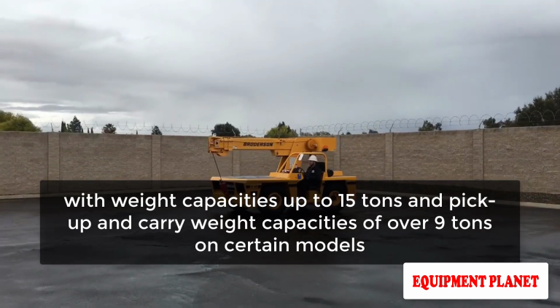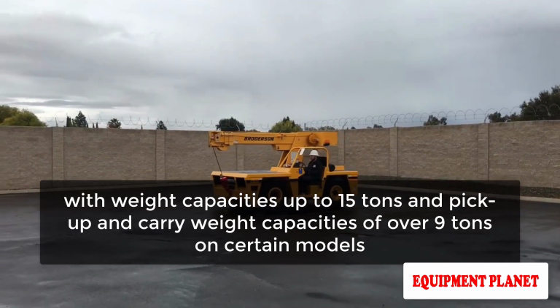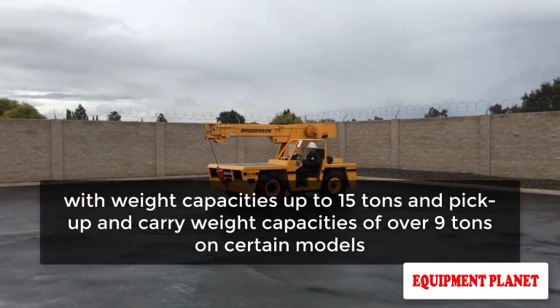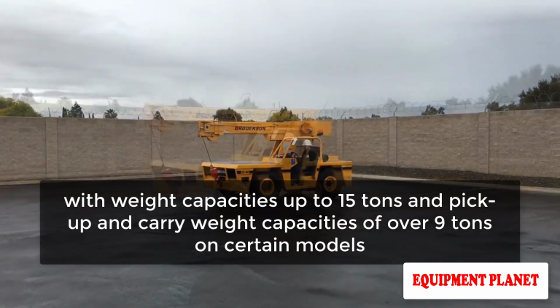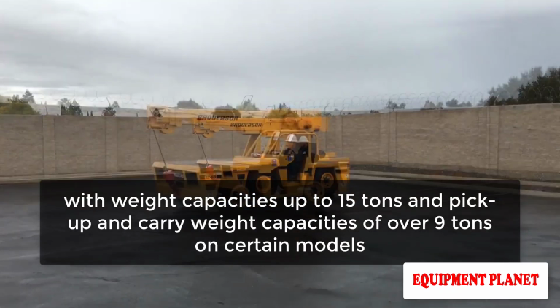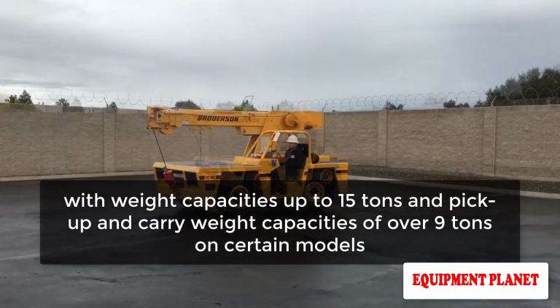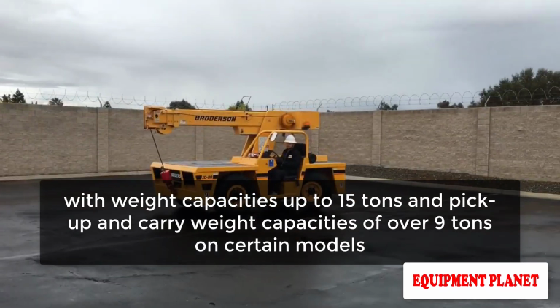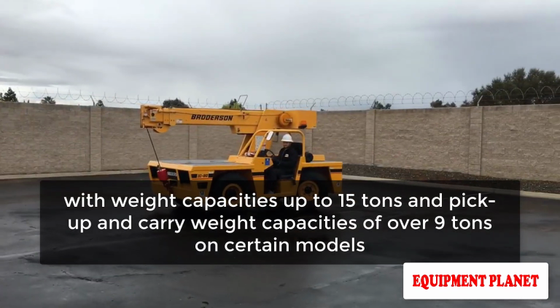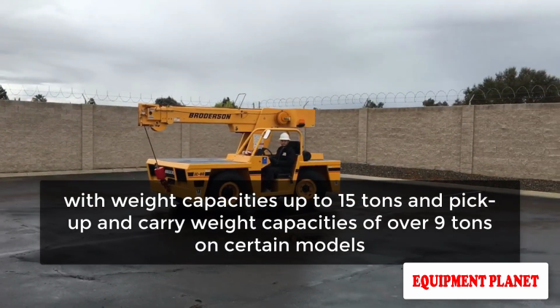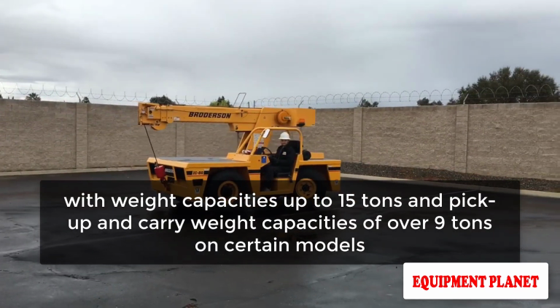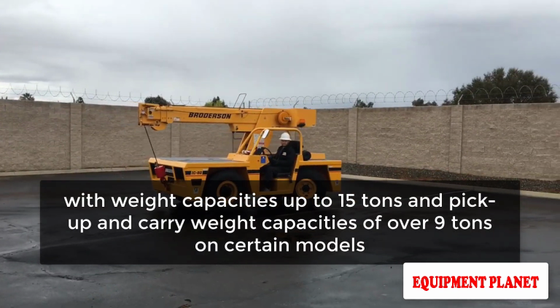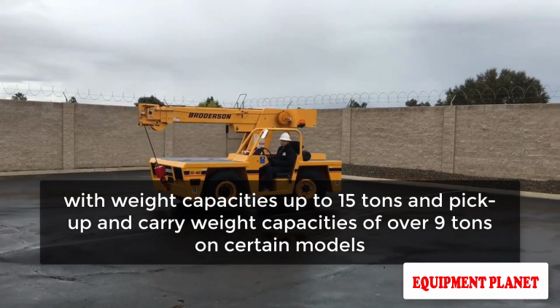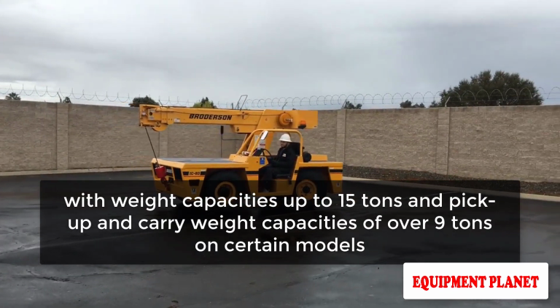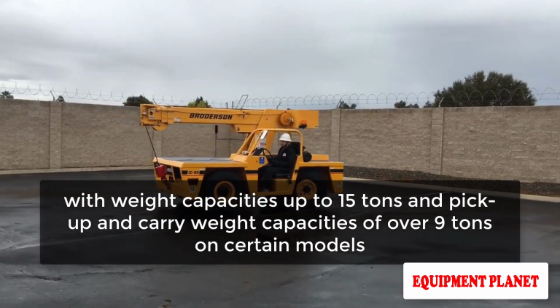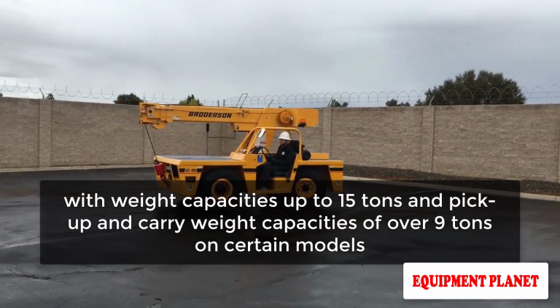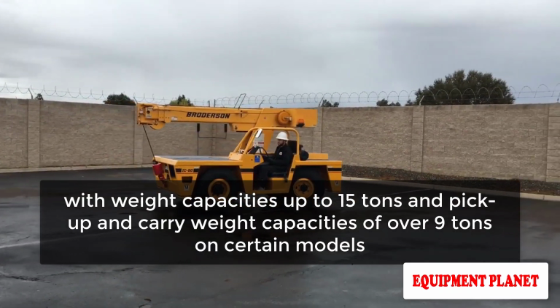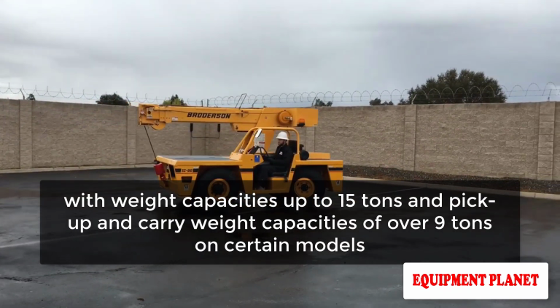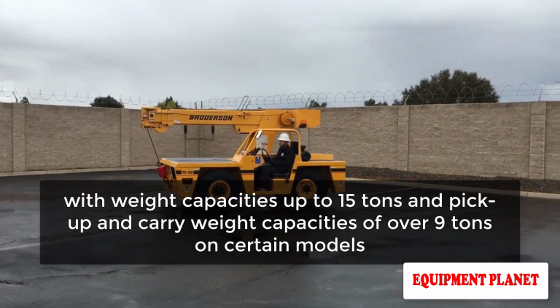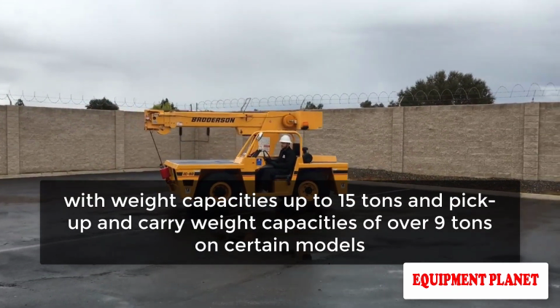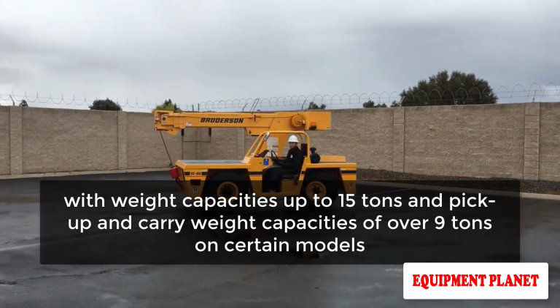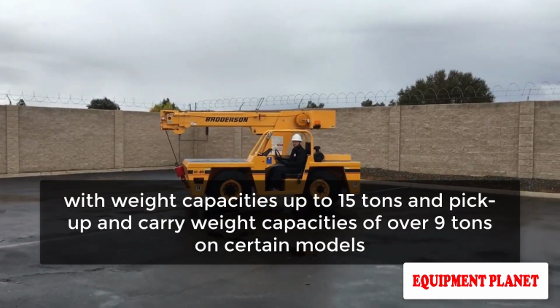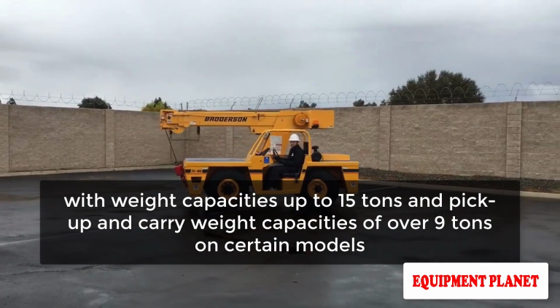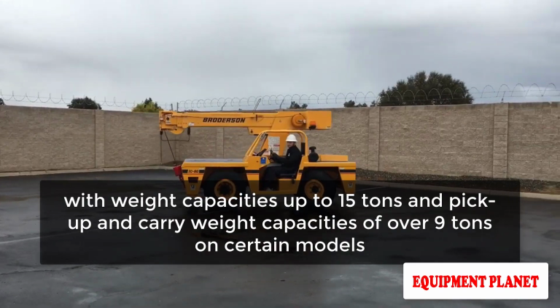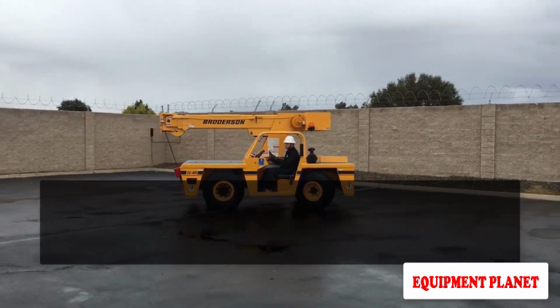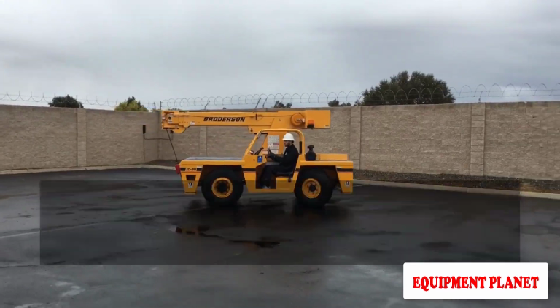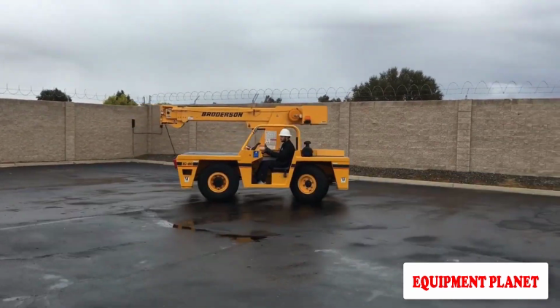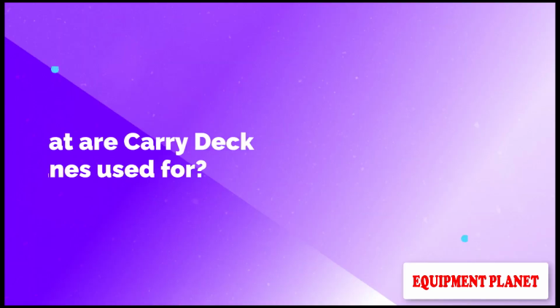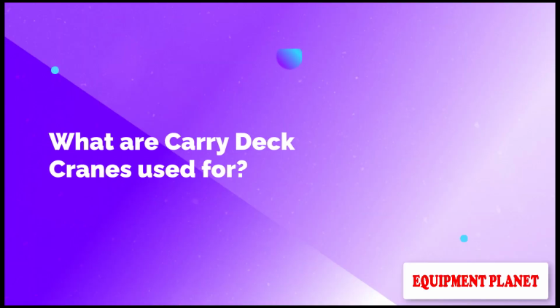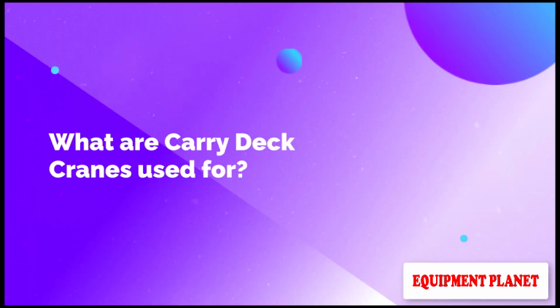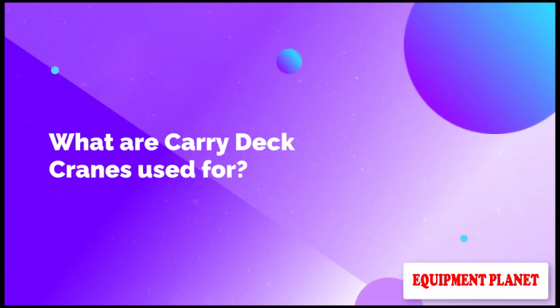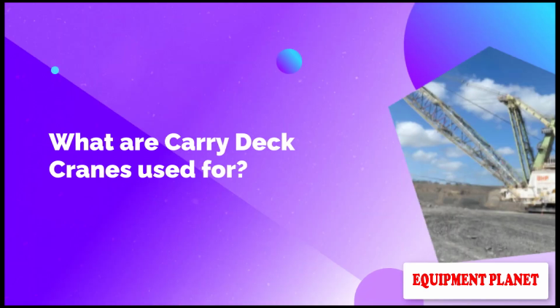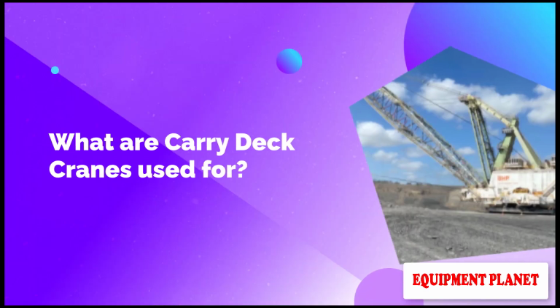You can see why carry deck cranes are so useful on the construction site, with weight capacities up to 15 tons and pickup-and-carry weight capacities of over nine tons on certain models.